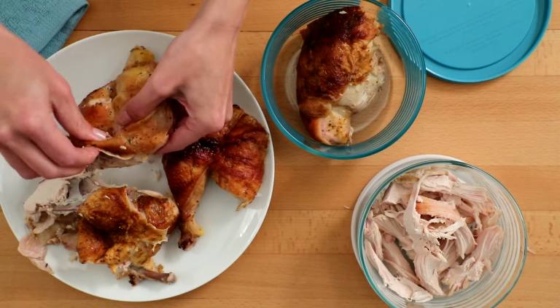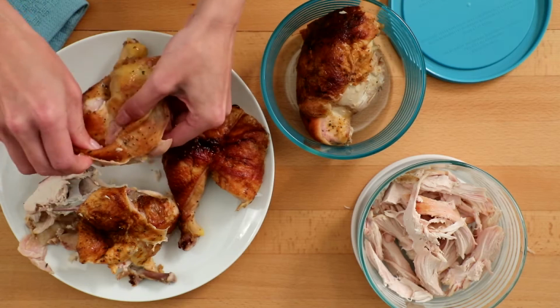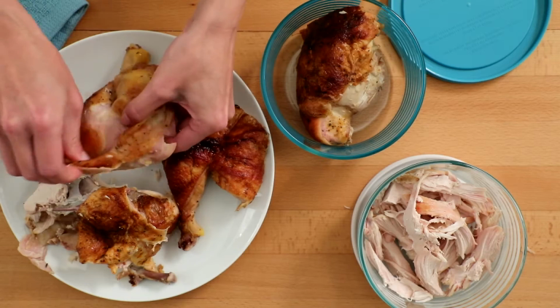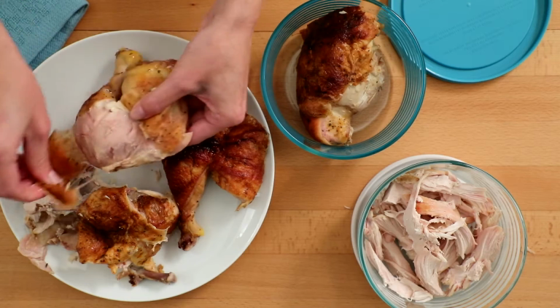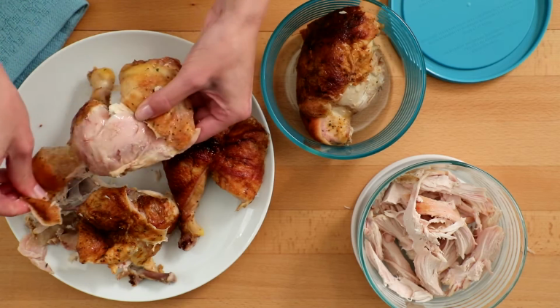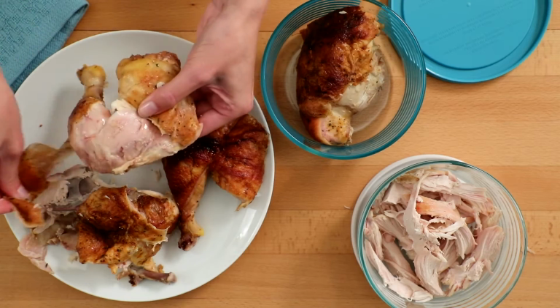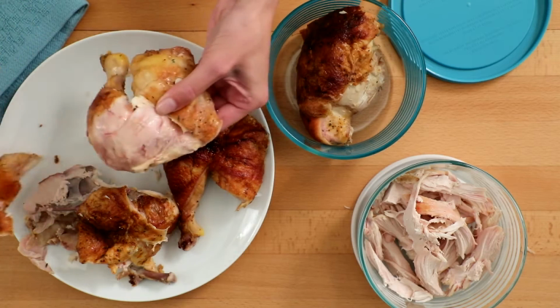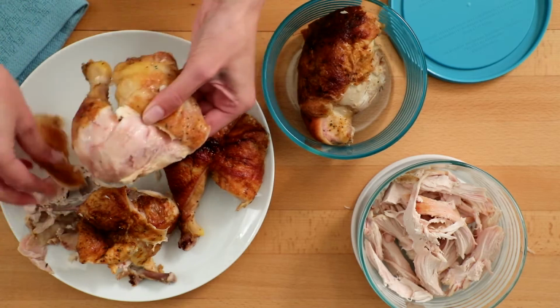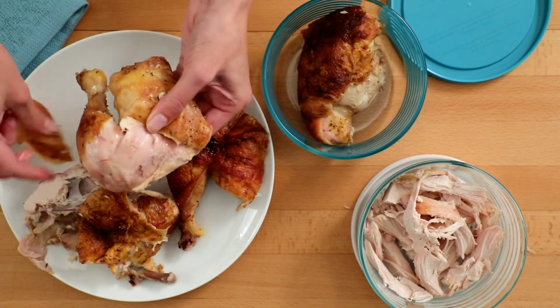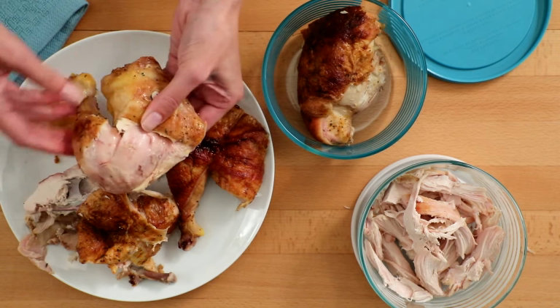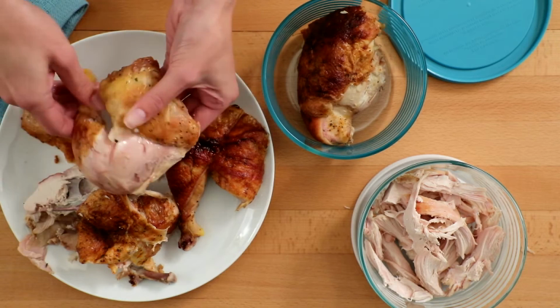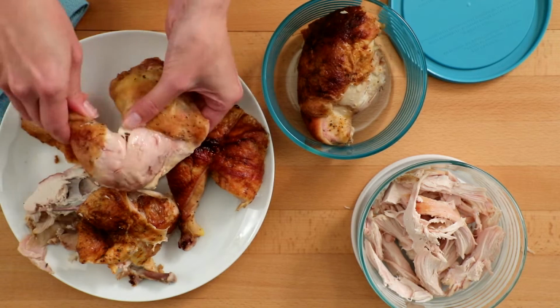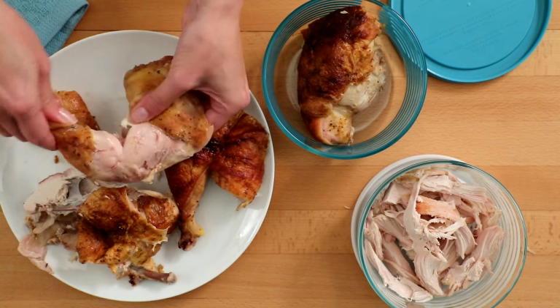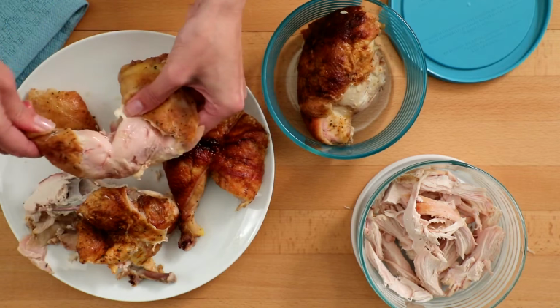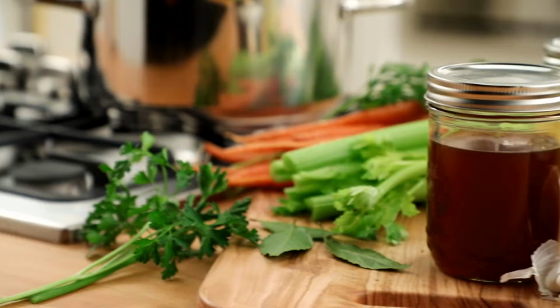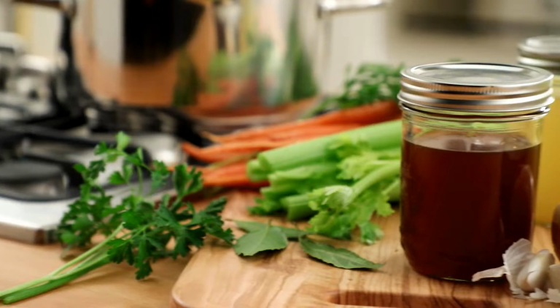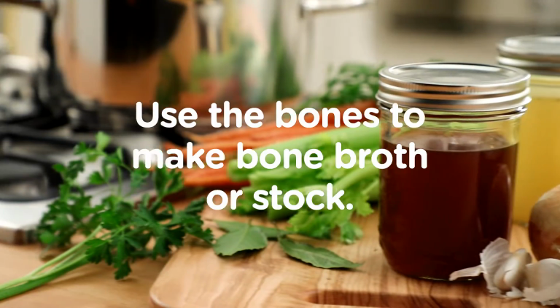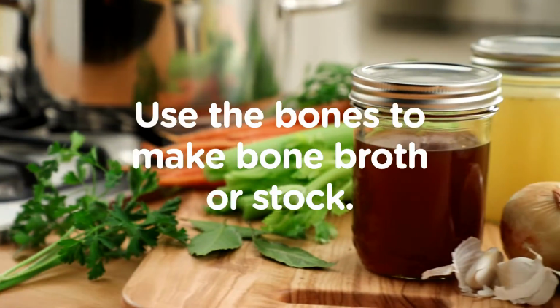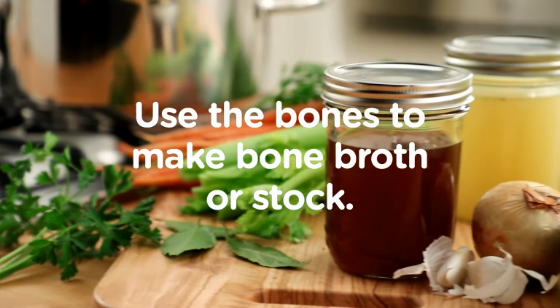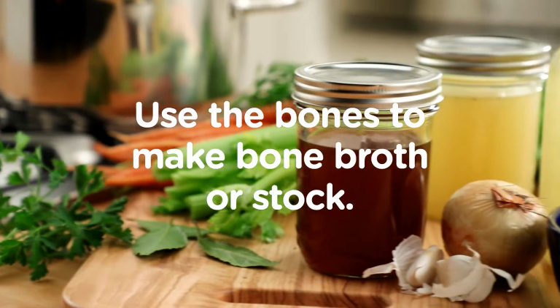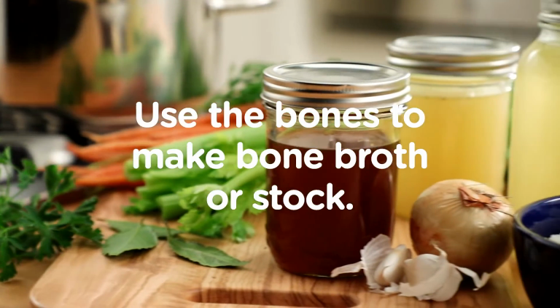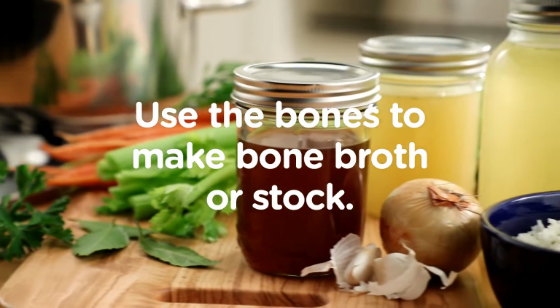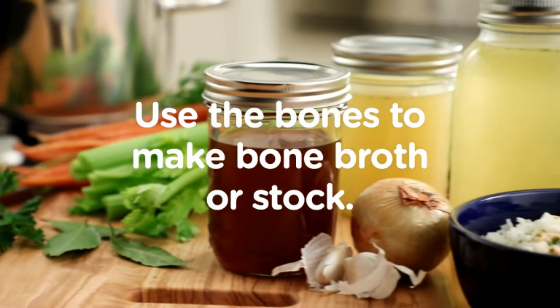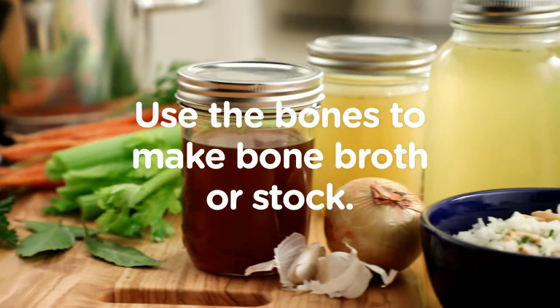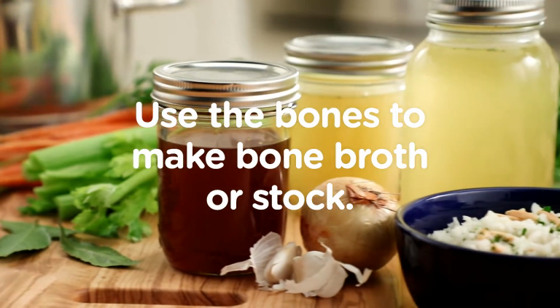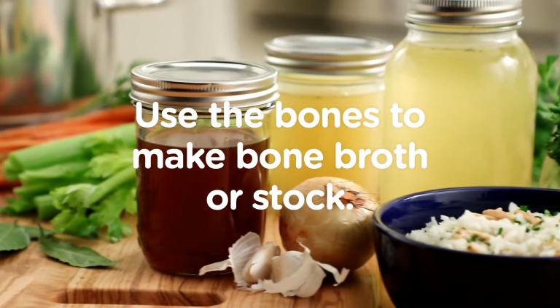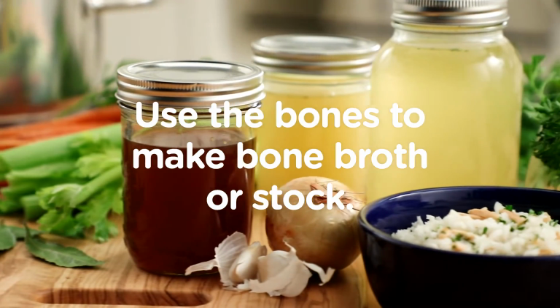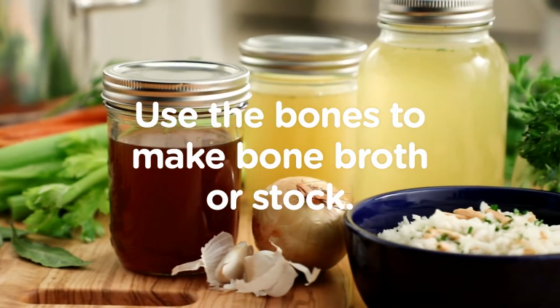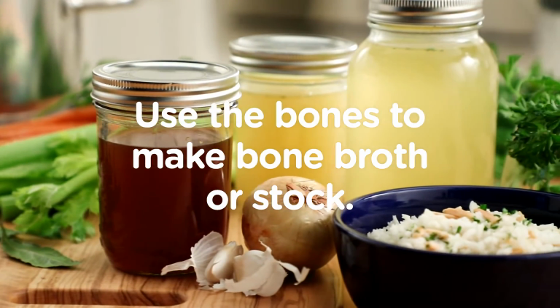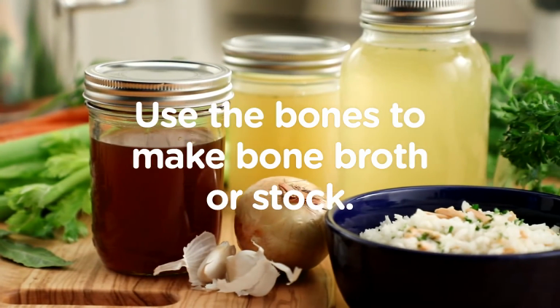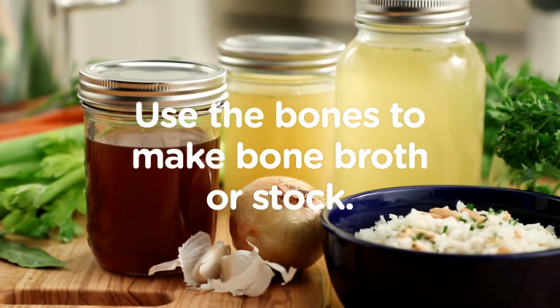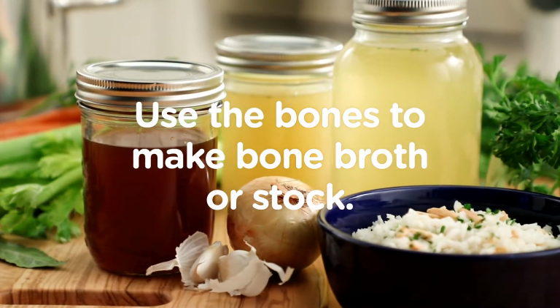Make sure to save the bones, too. Use the bones to make bone broth or stock.